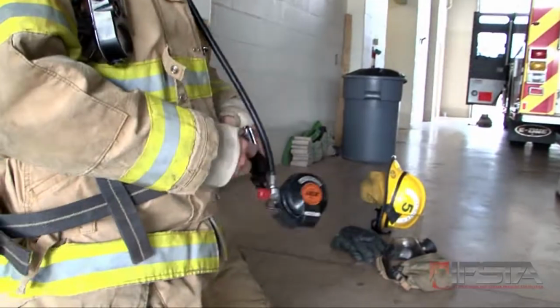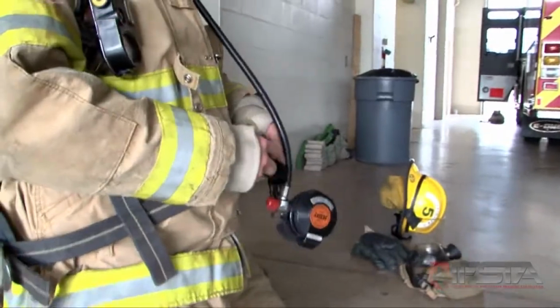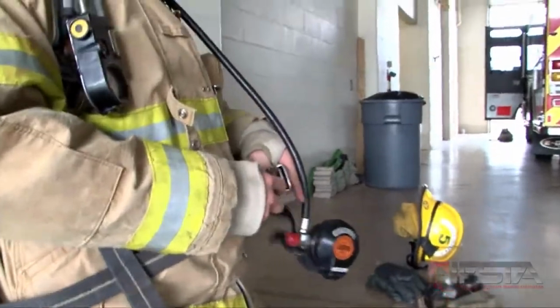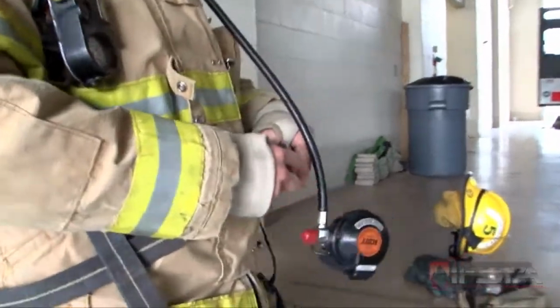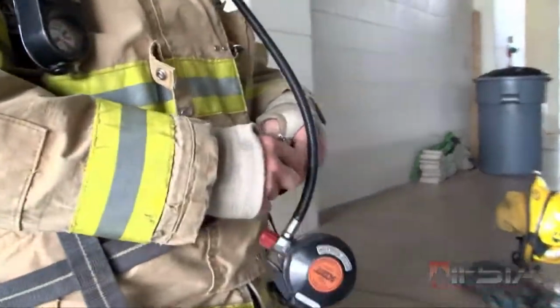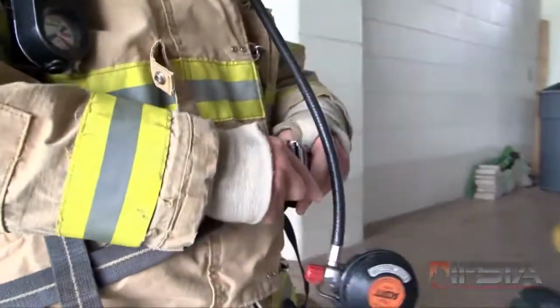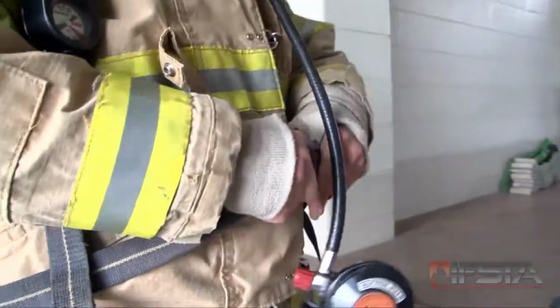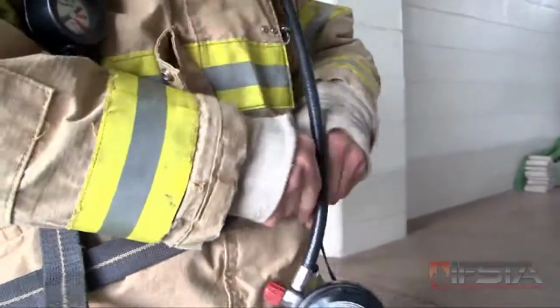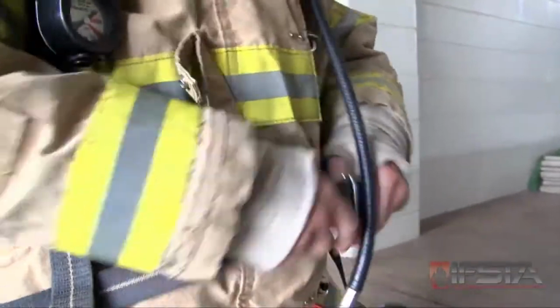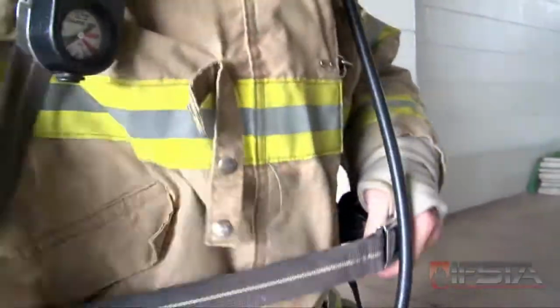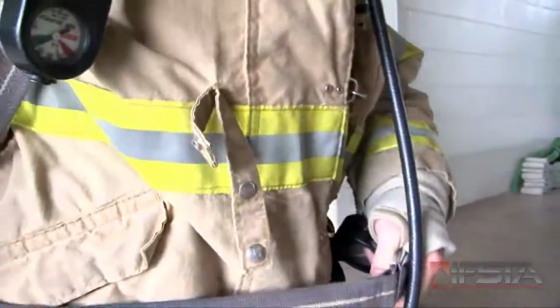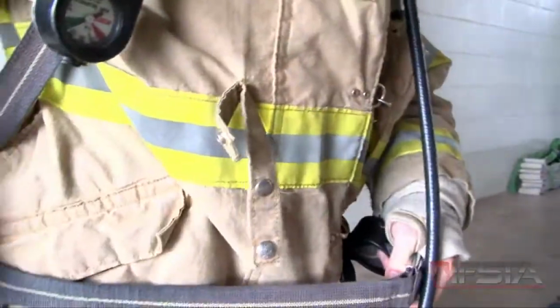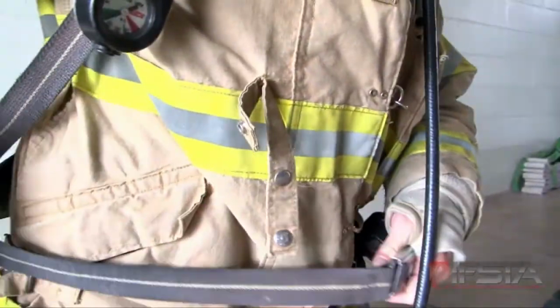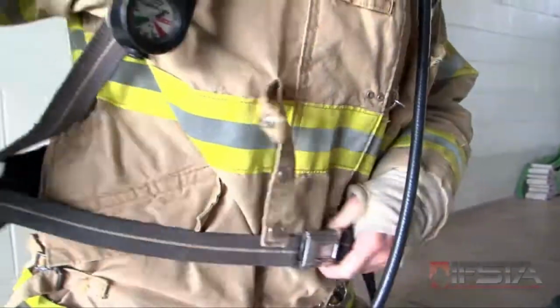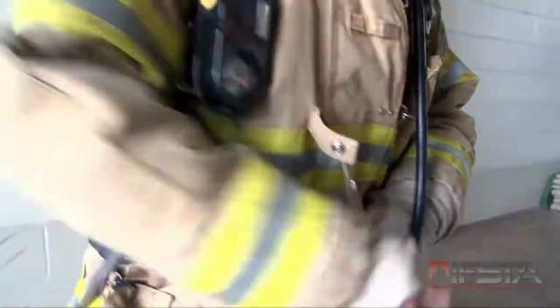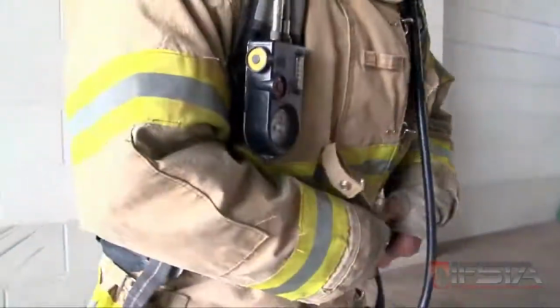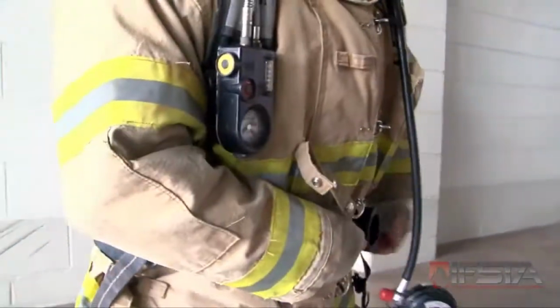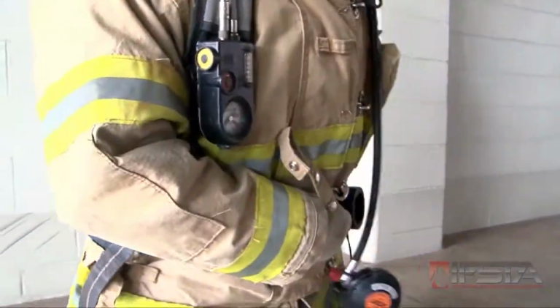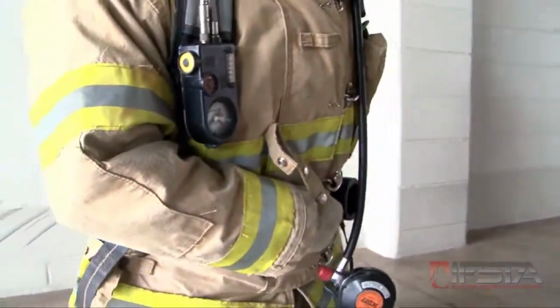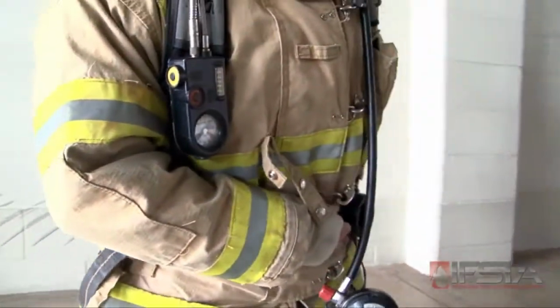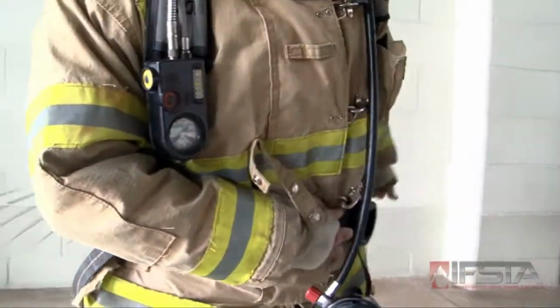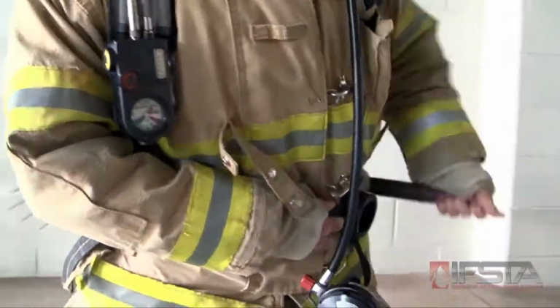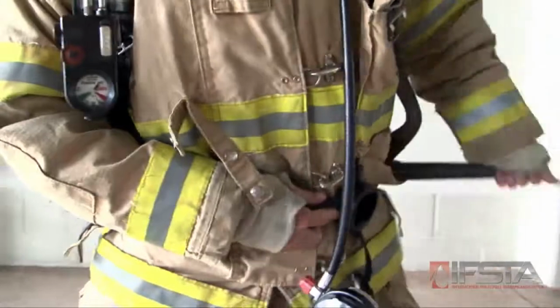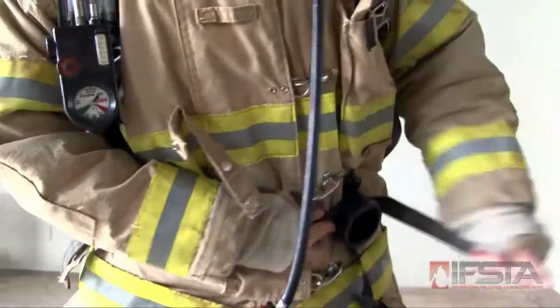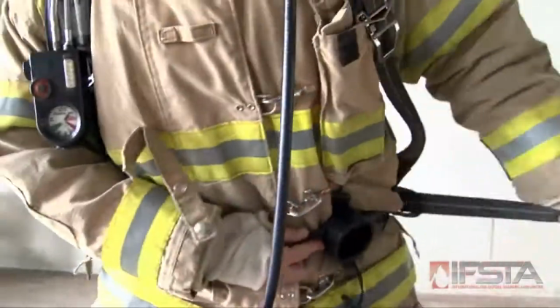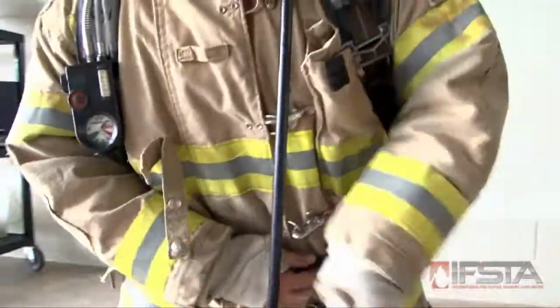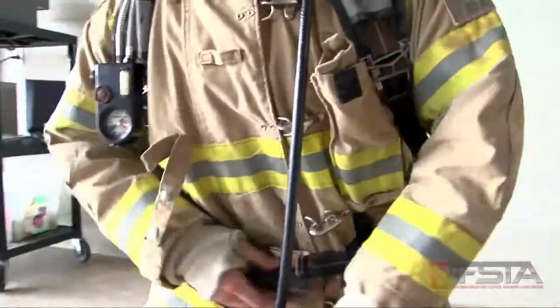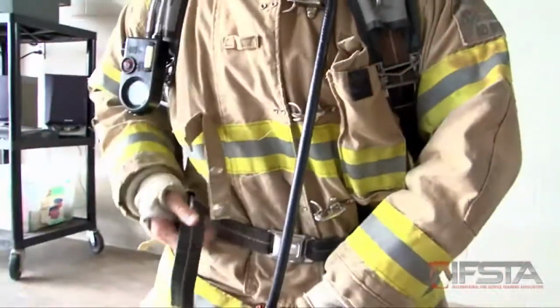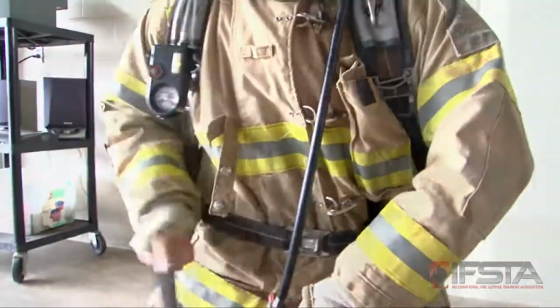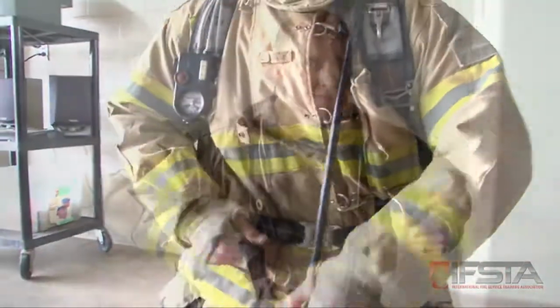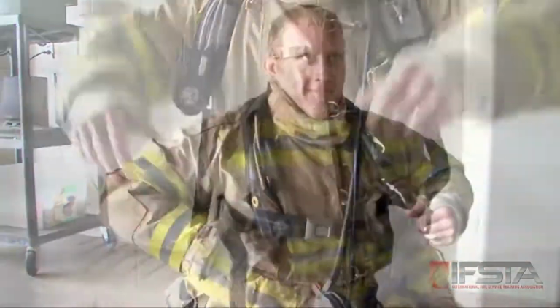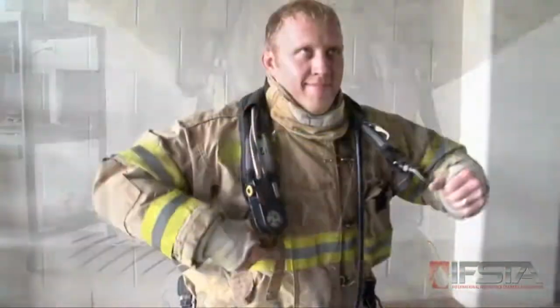Fasten the chest strap, buckle the waist strap, and adjust the shoulder straps.